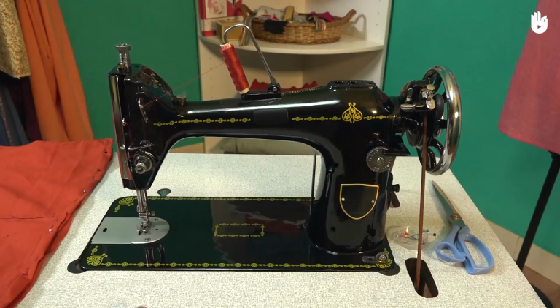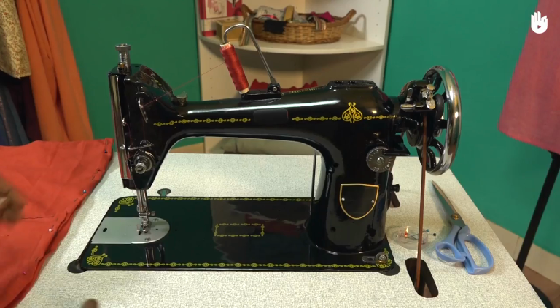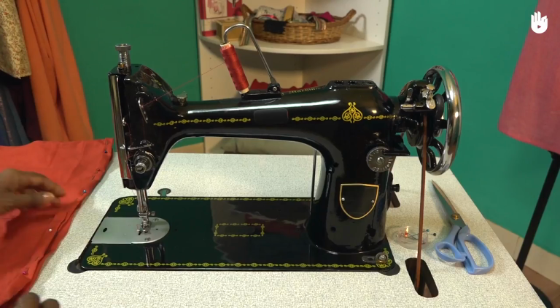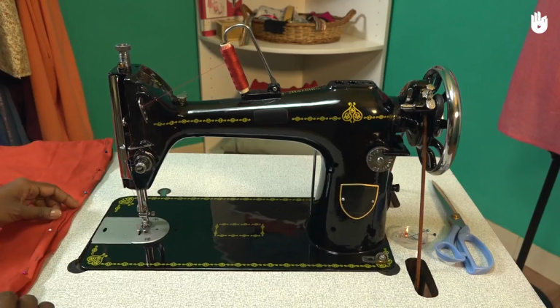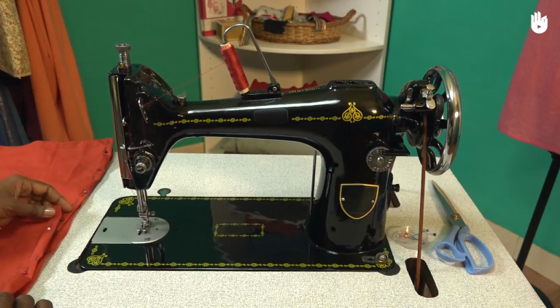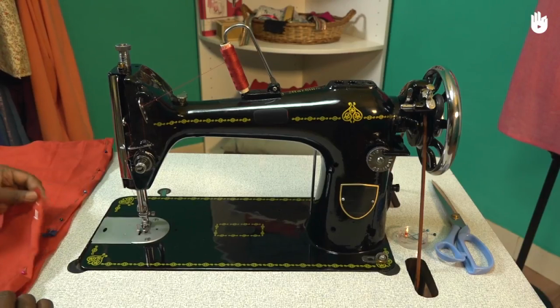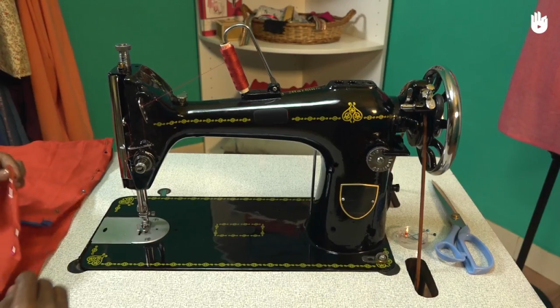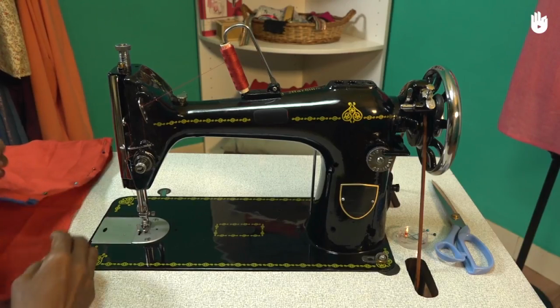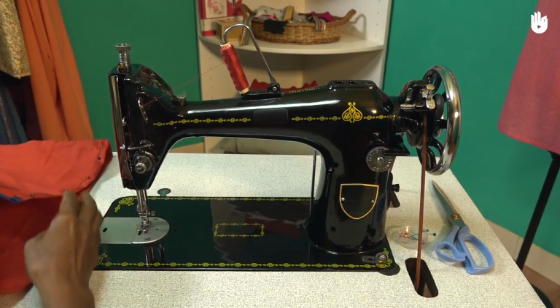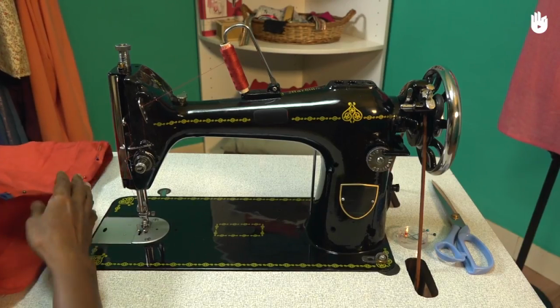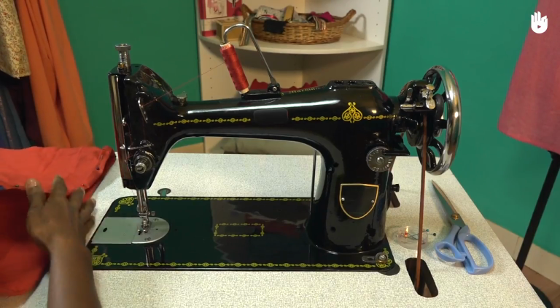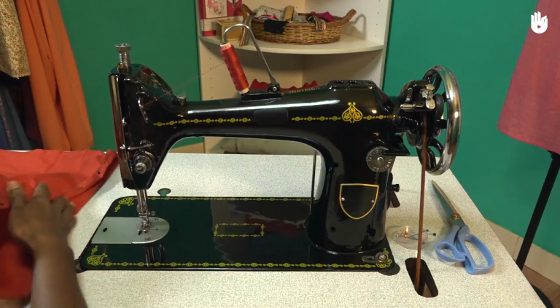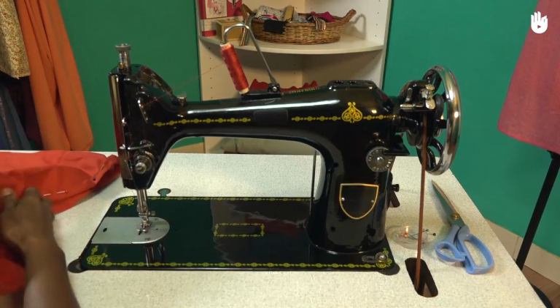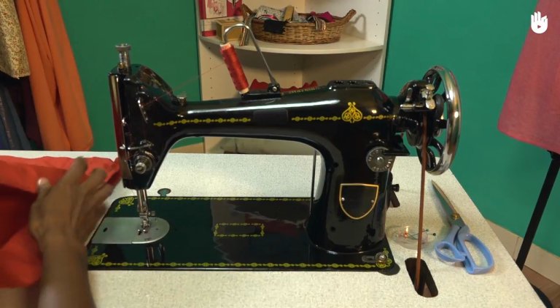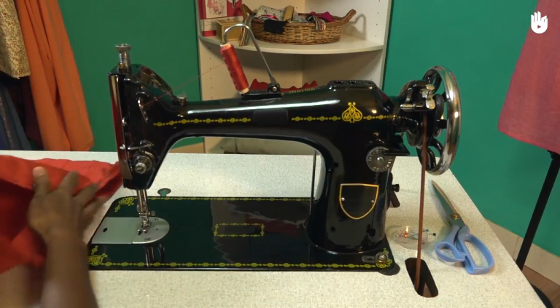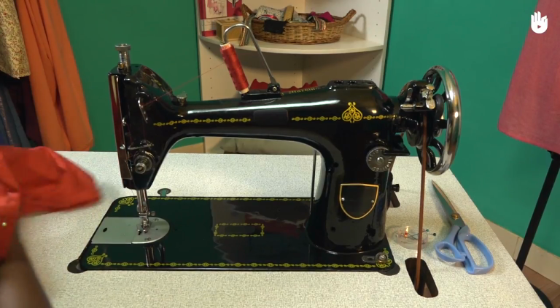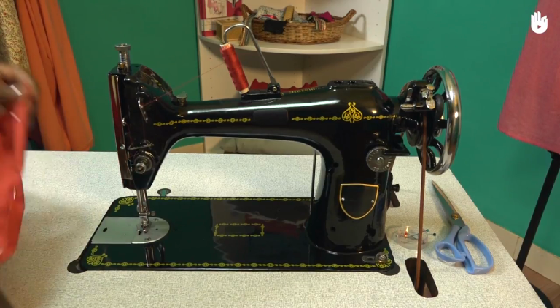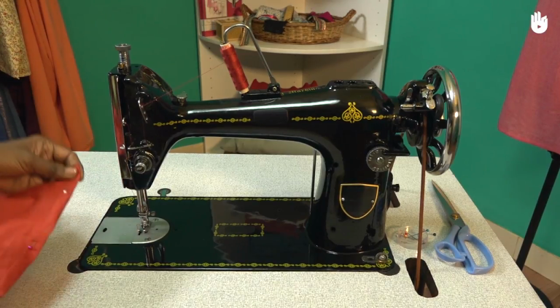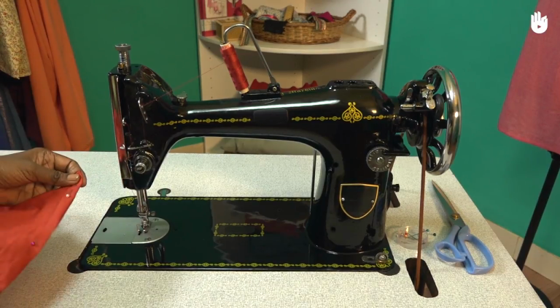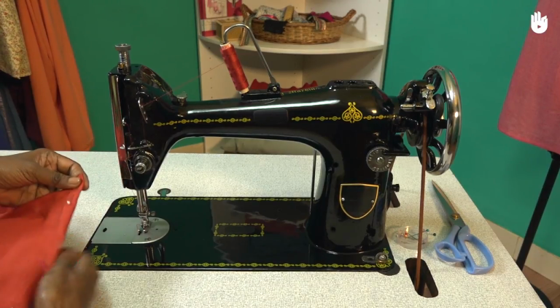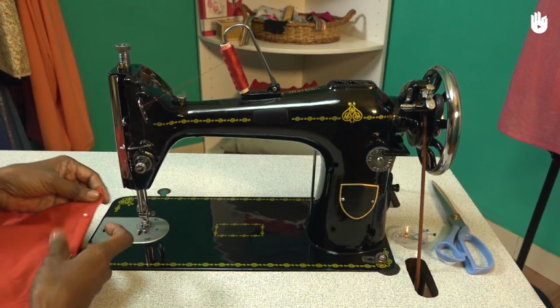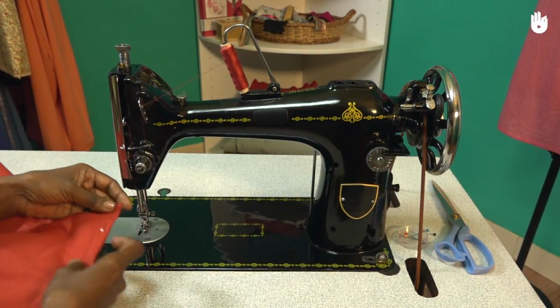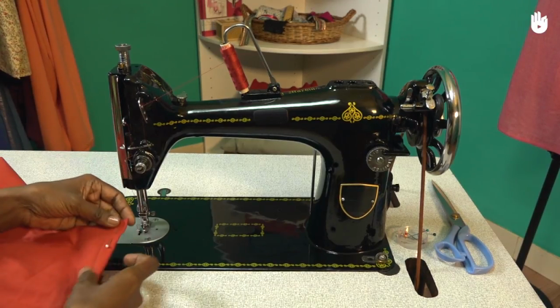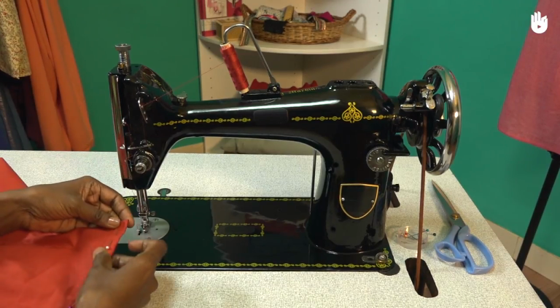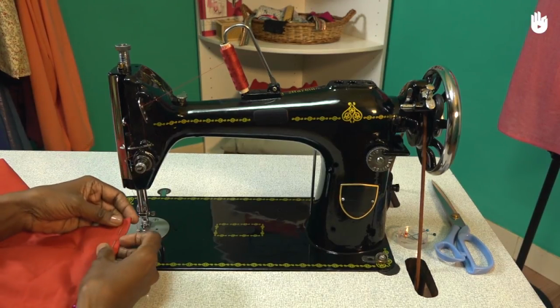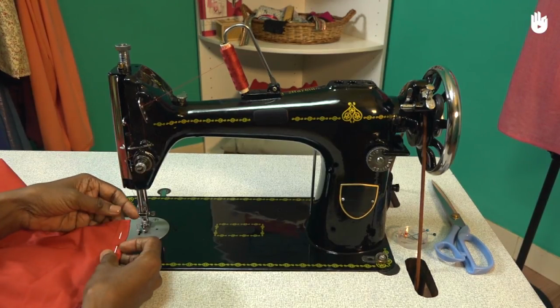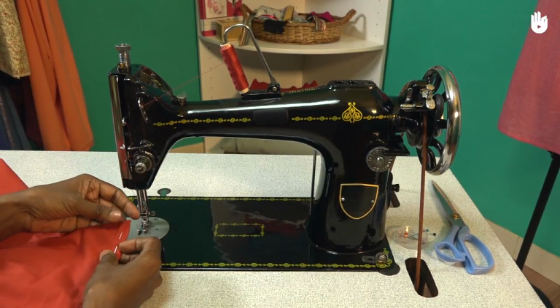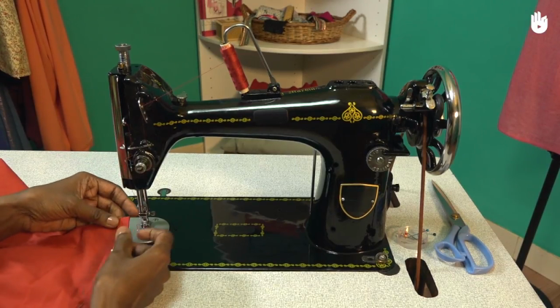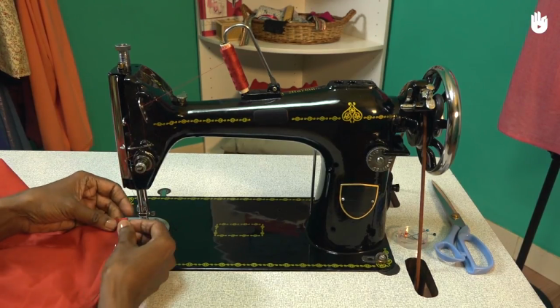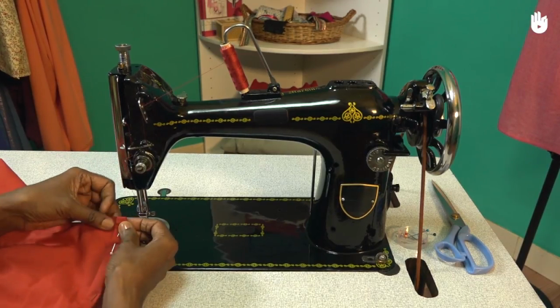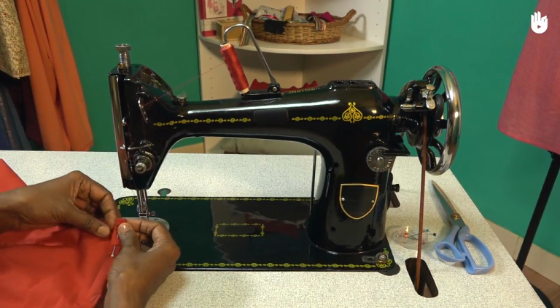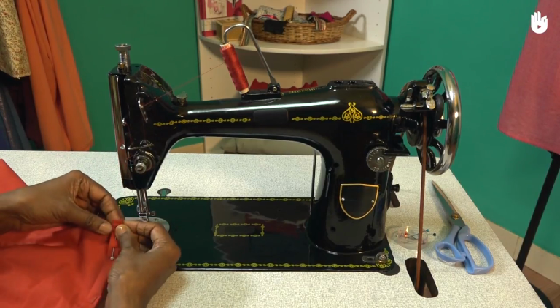Set one end of the hem under the needle and start by making a series of stitches along the width of the fold.